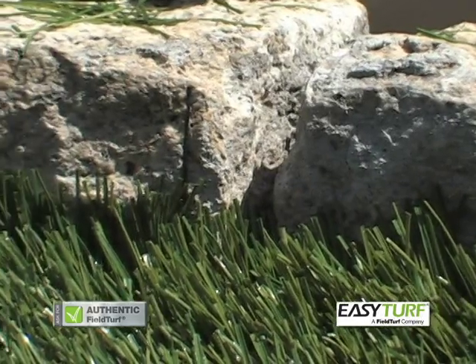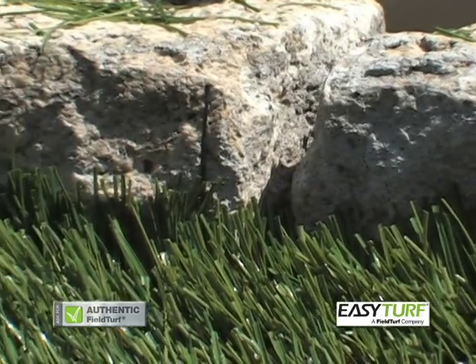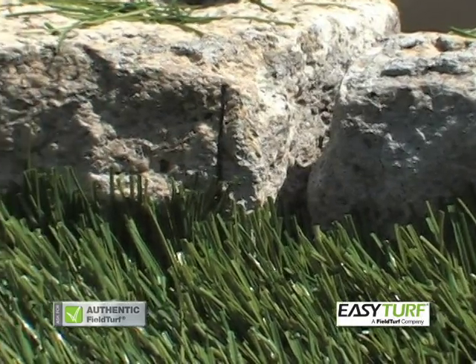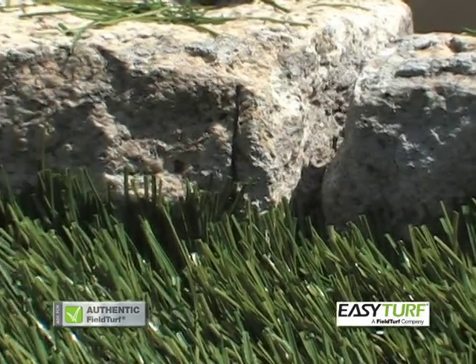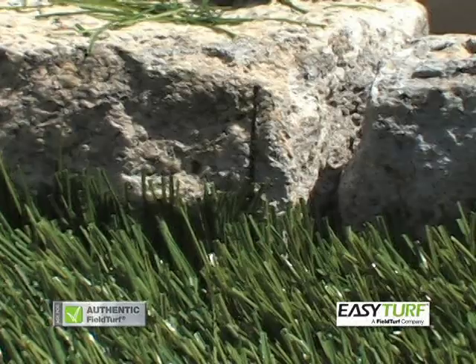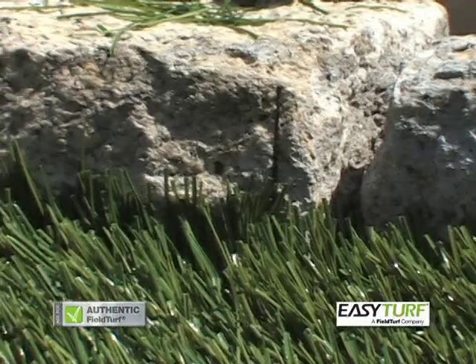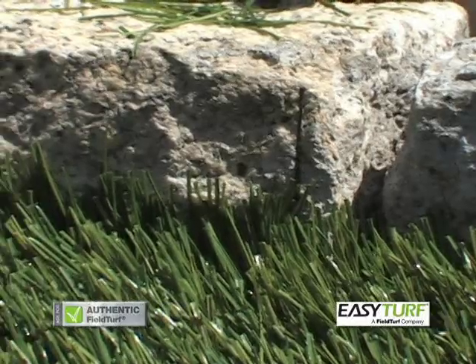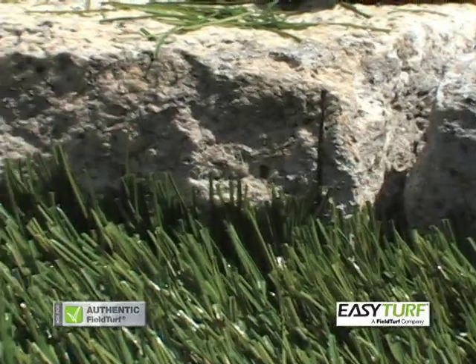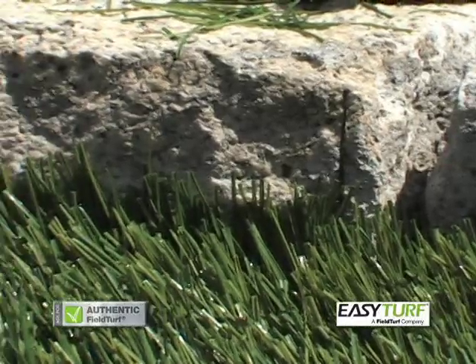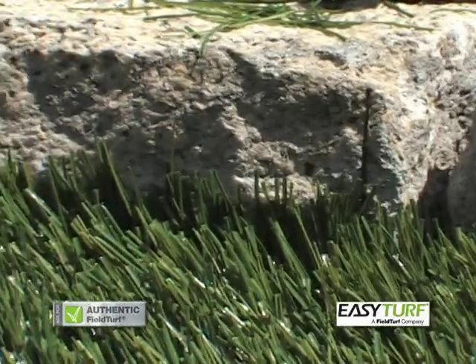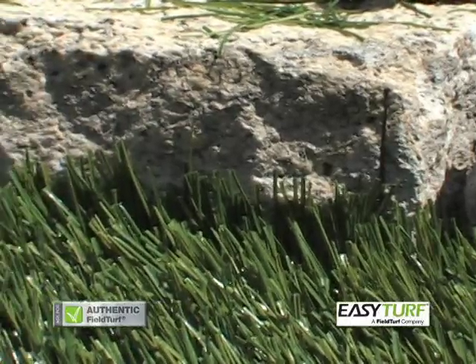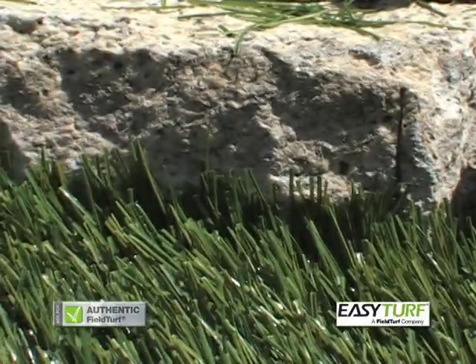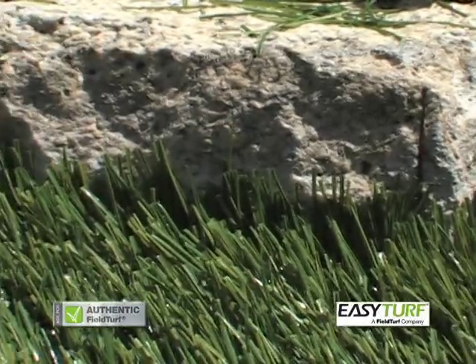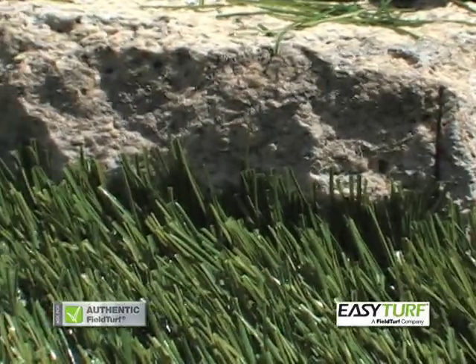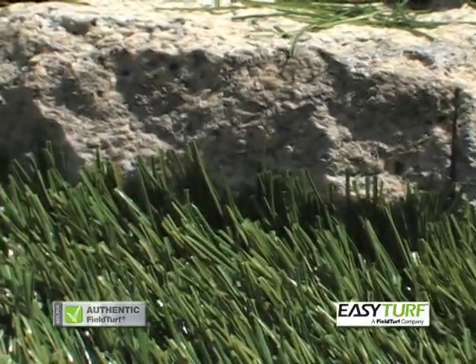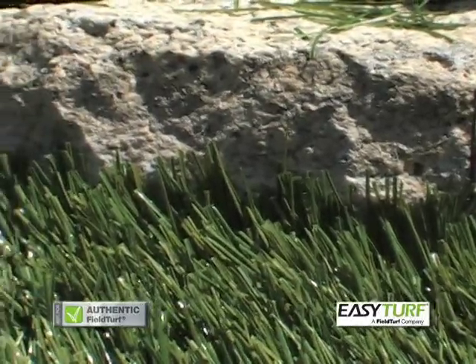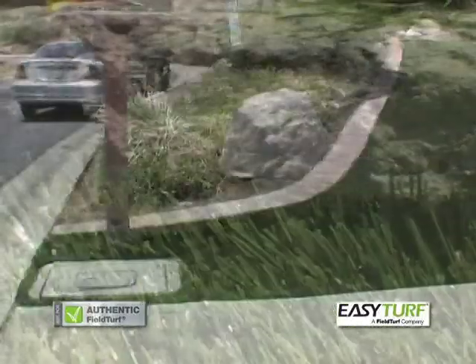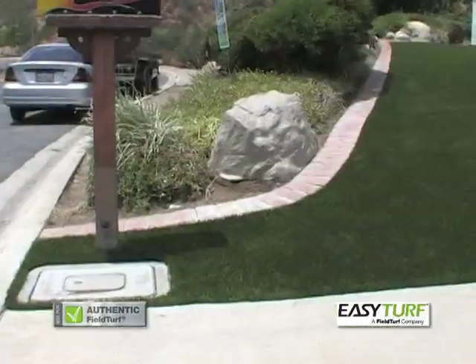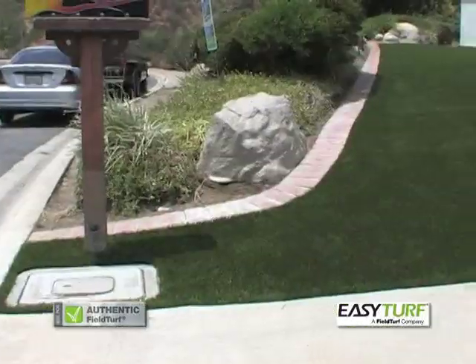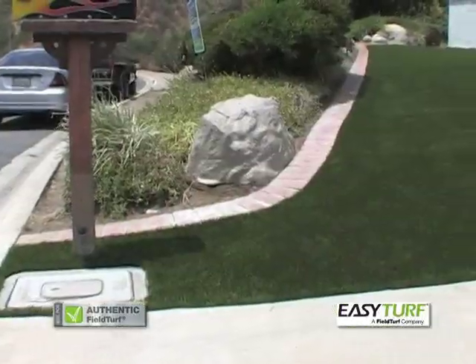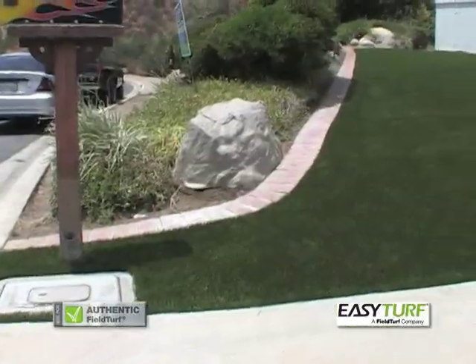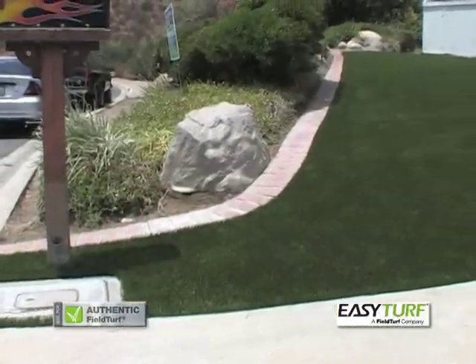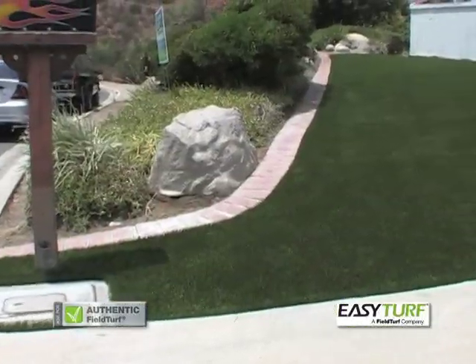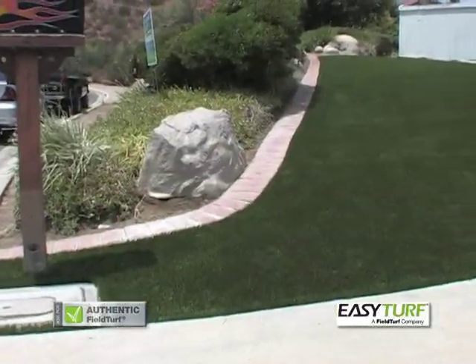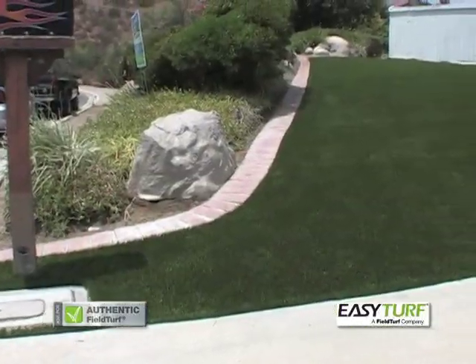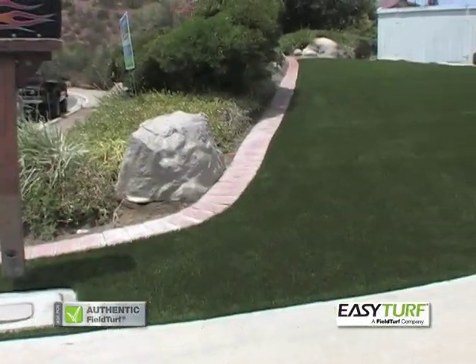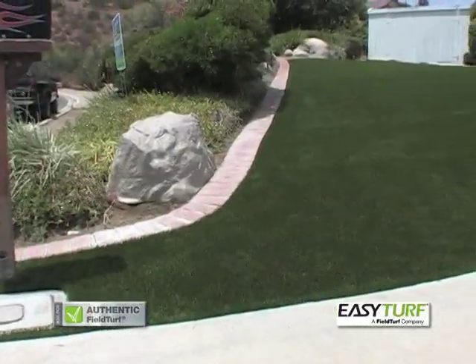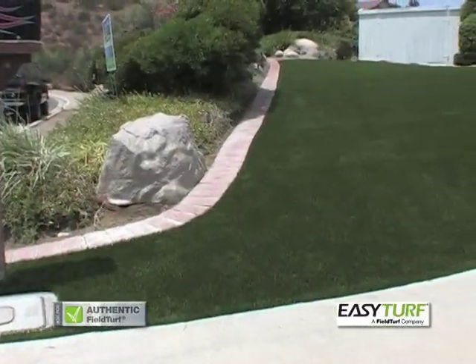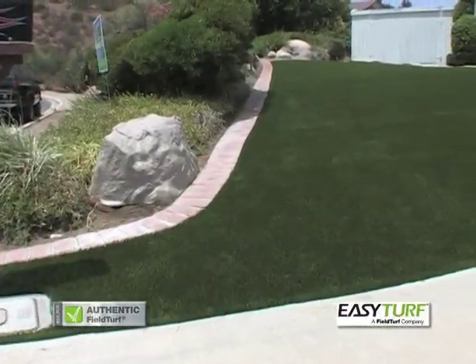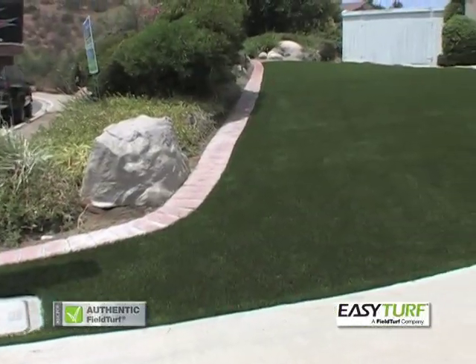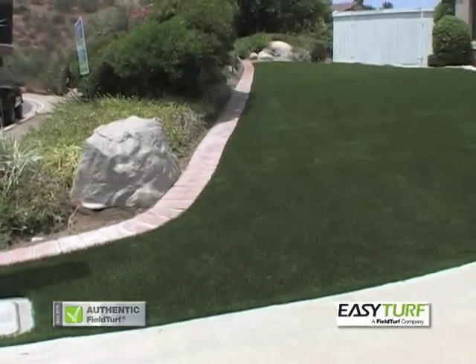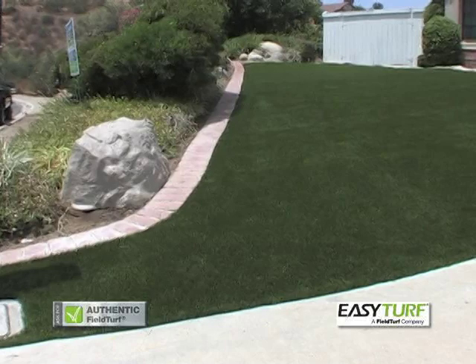Following these steps and procedures will provide for a beautiful, high-quality, and long-lasting Easy Turf installation.